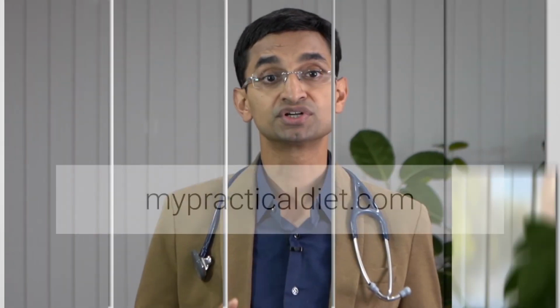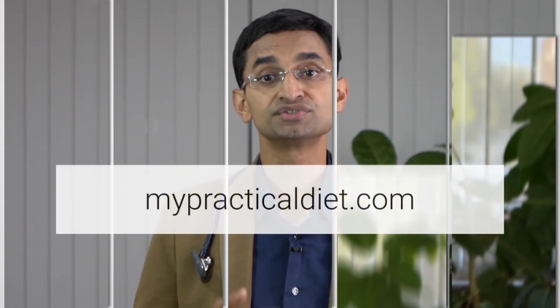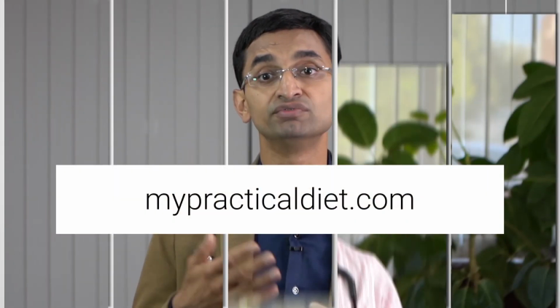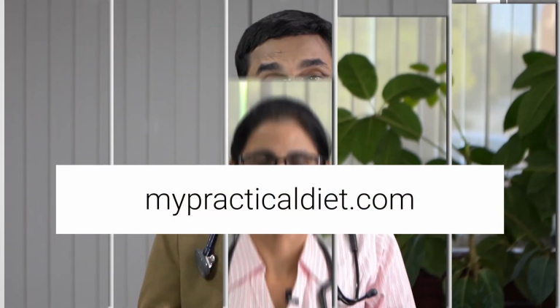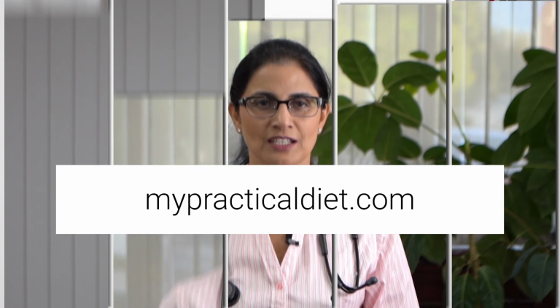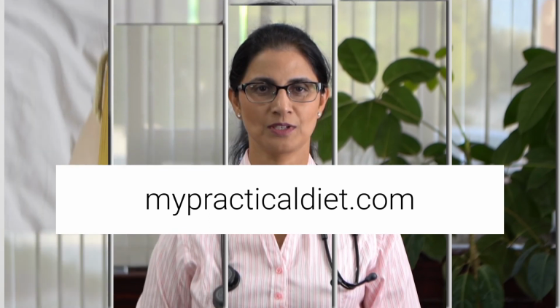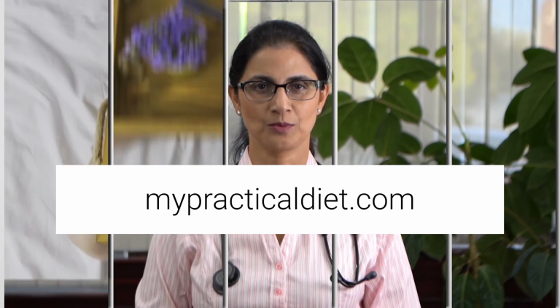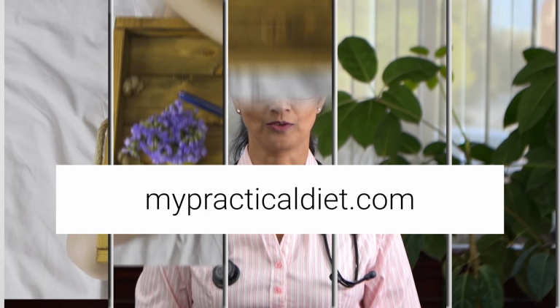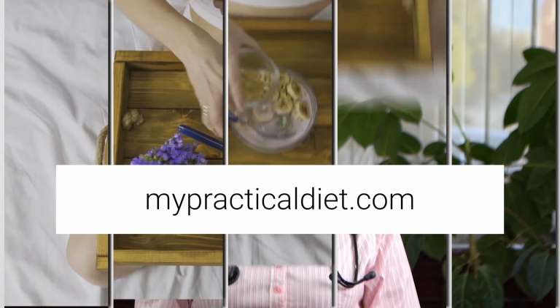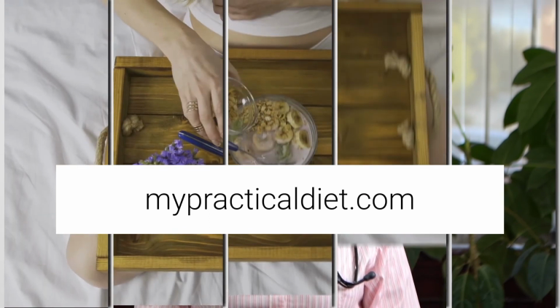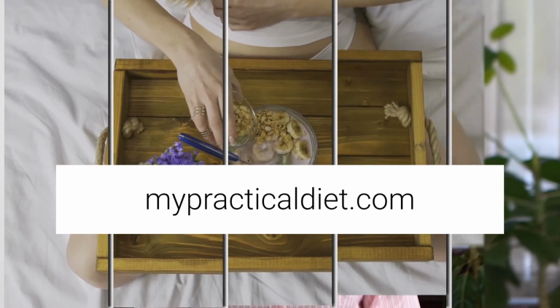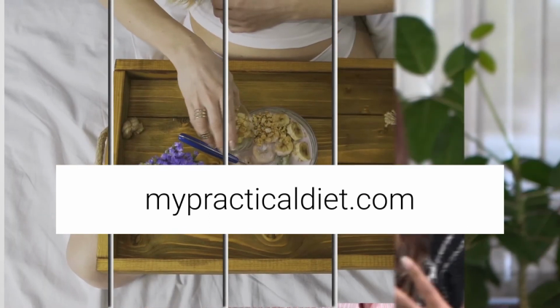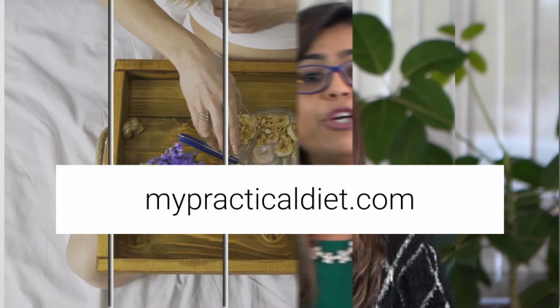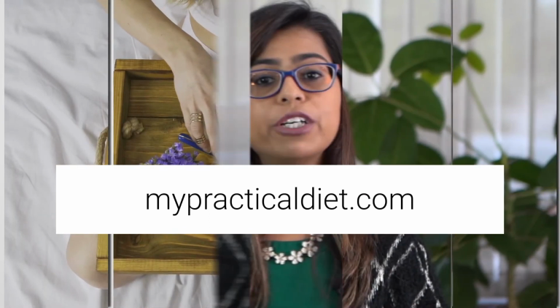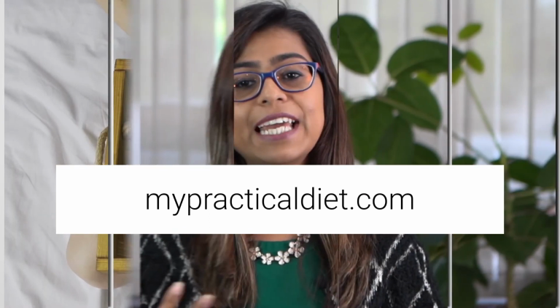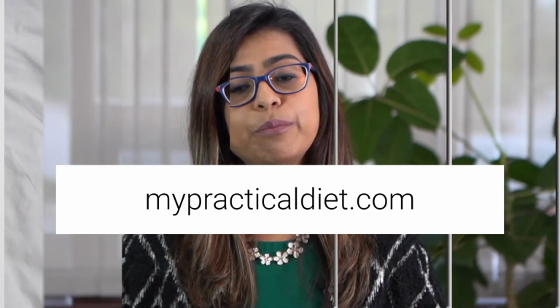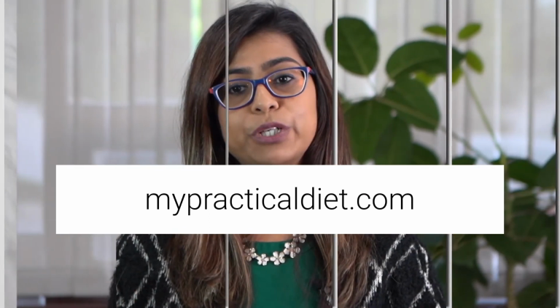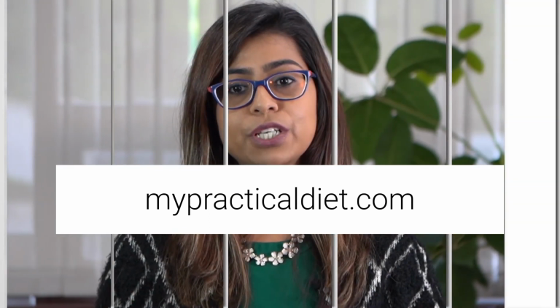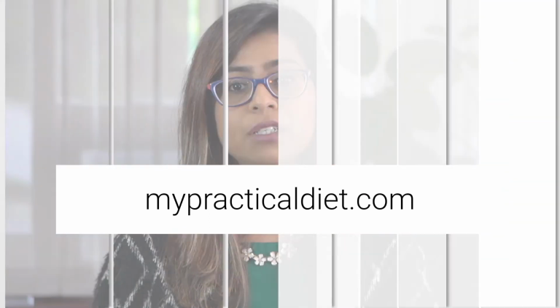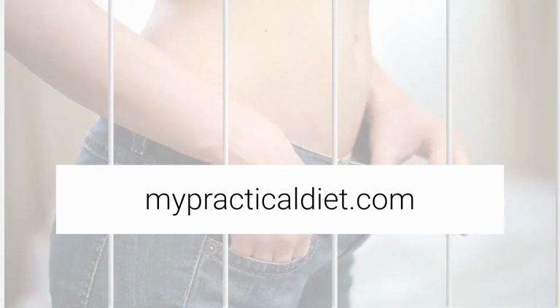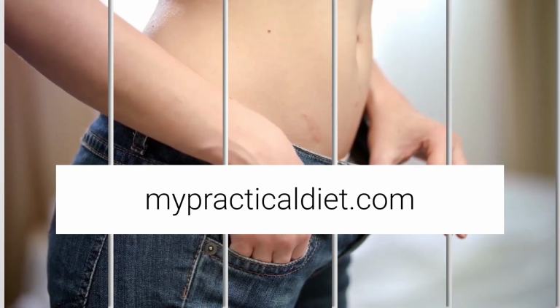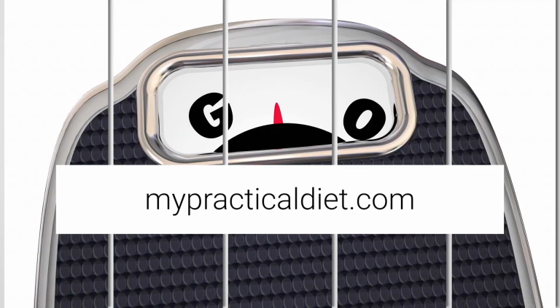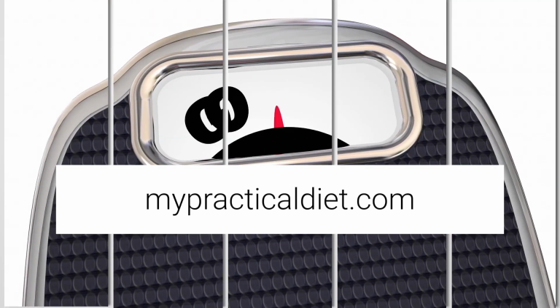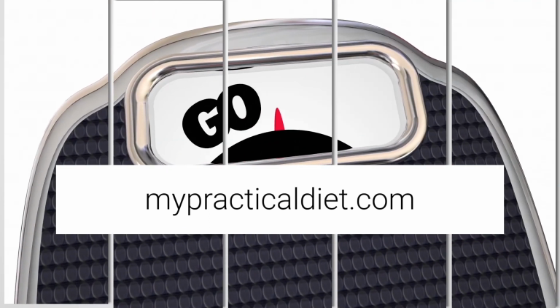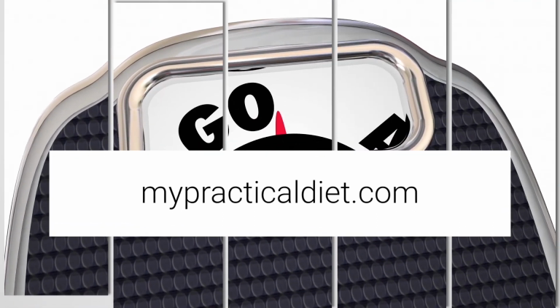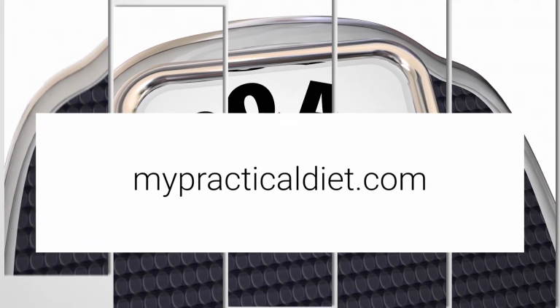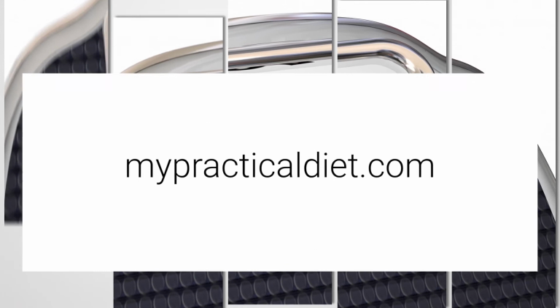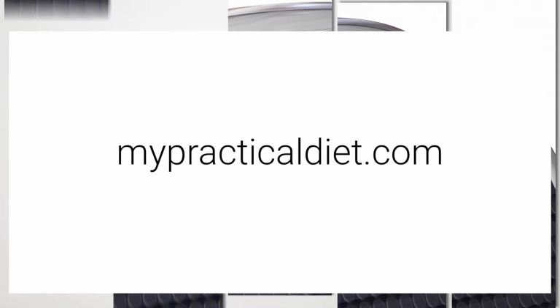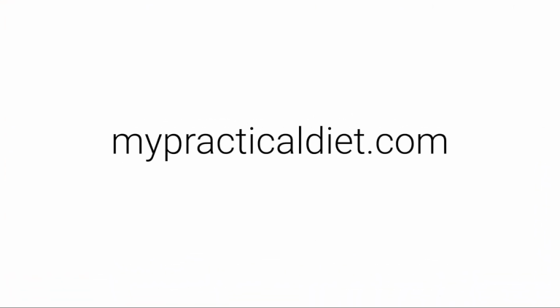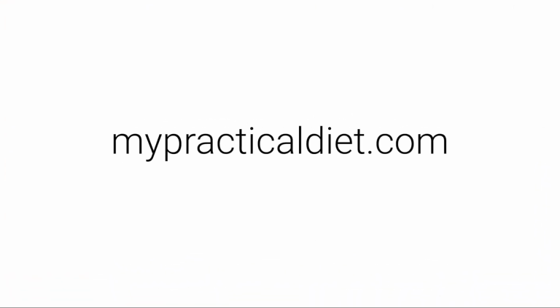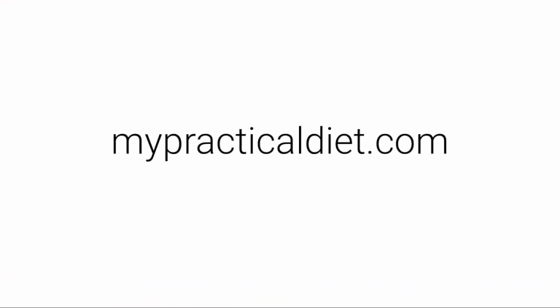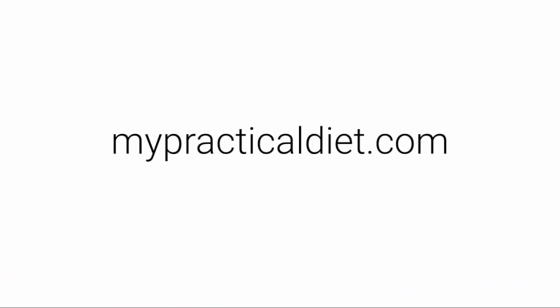To learn more, please visit mypracticaldiet.com. Please do not forget to like and subscribe to our channel and share with your friends and family.